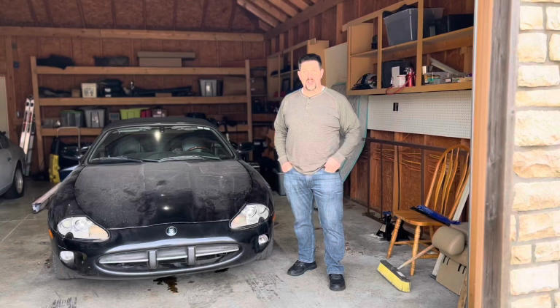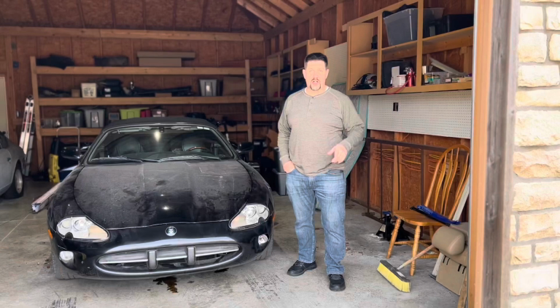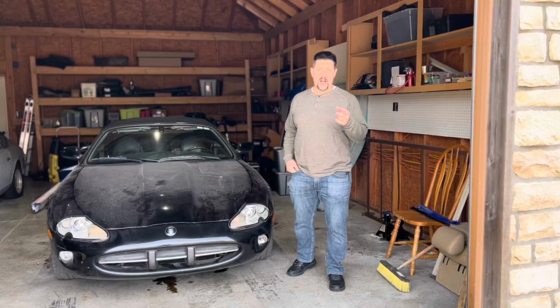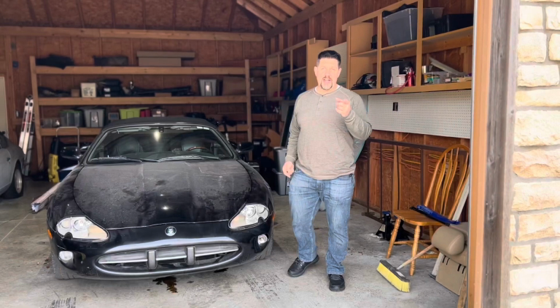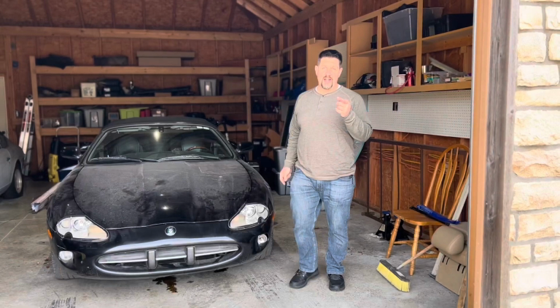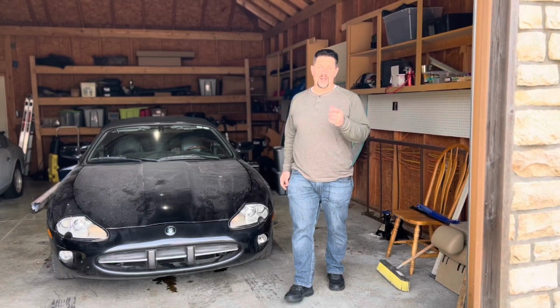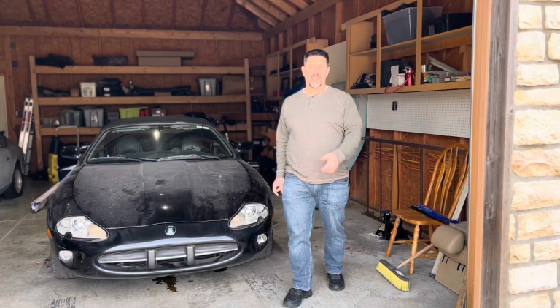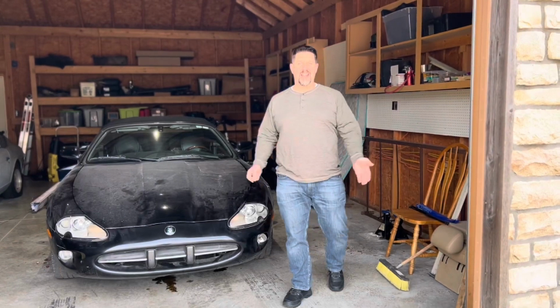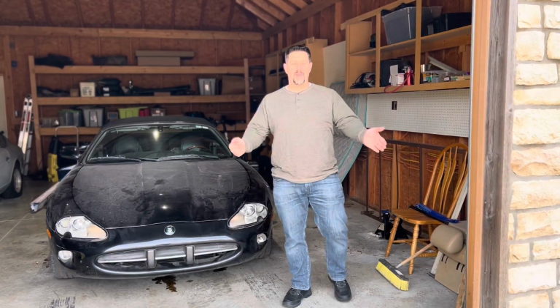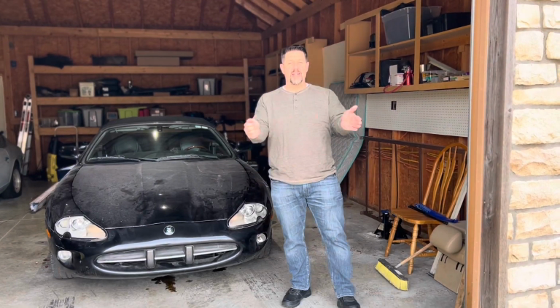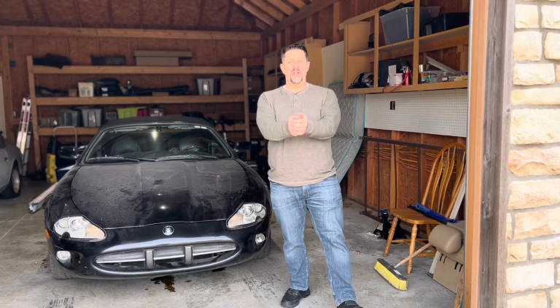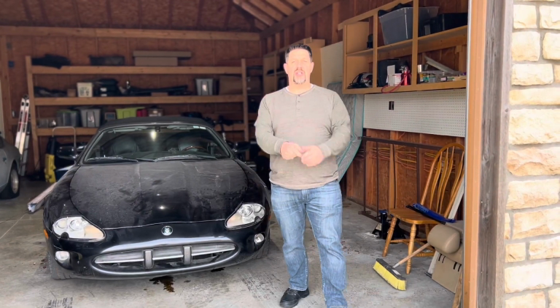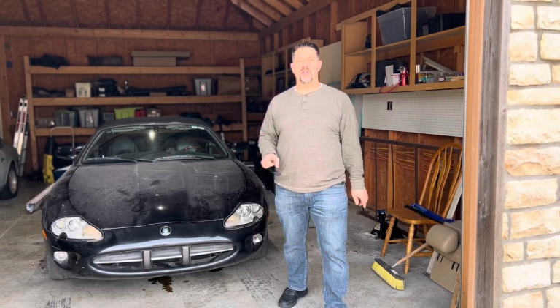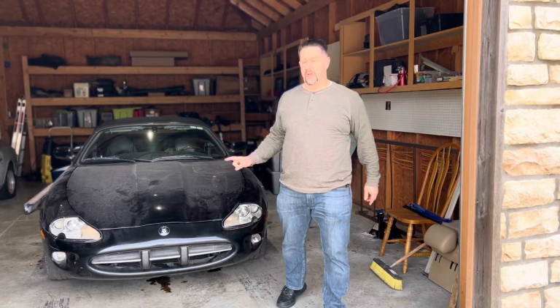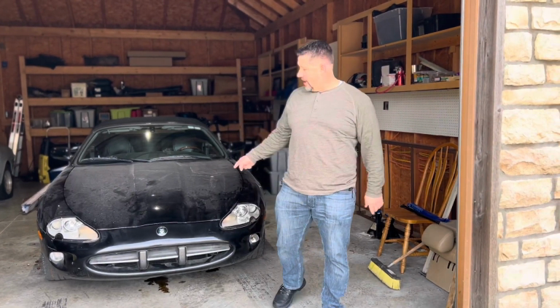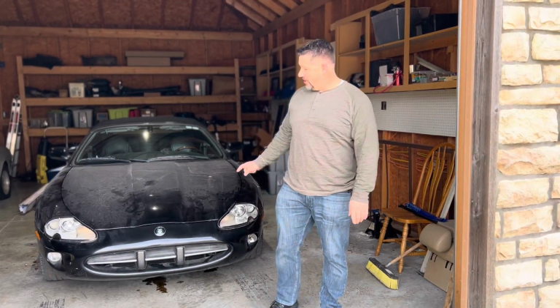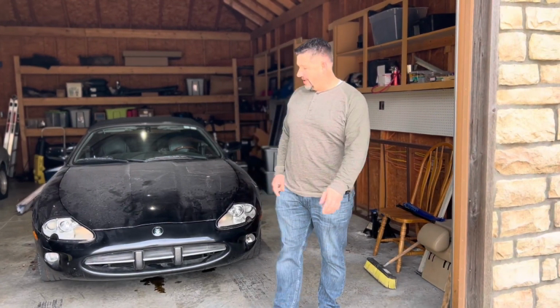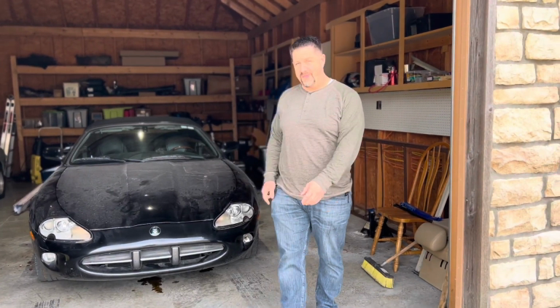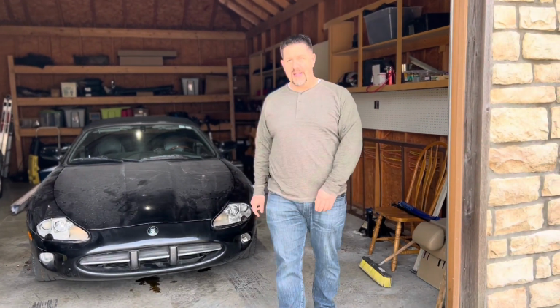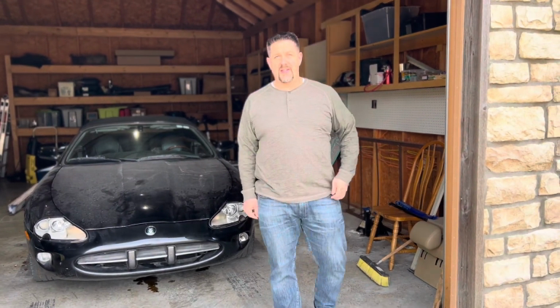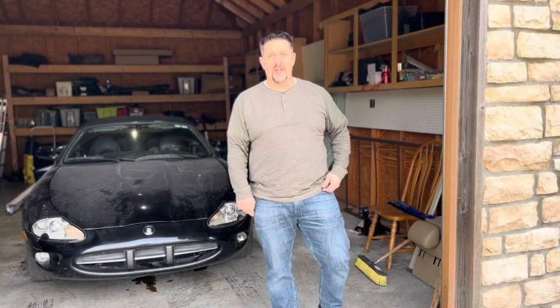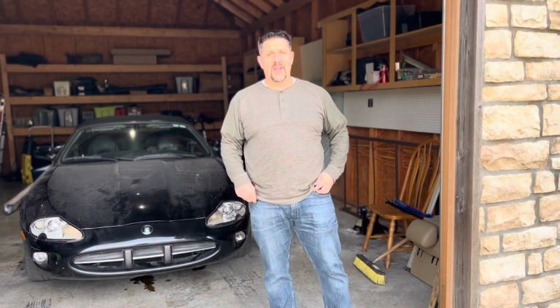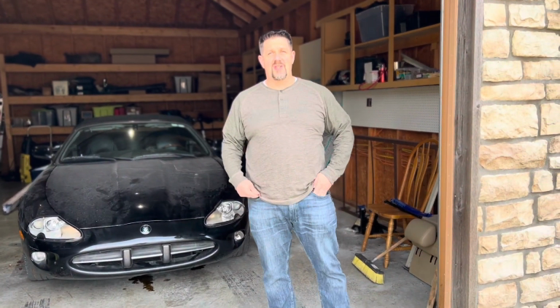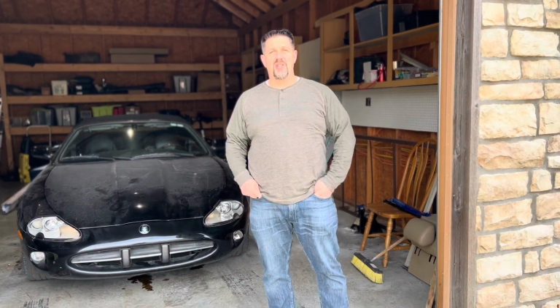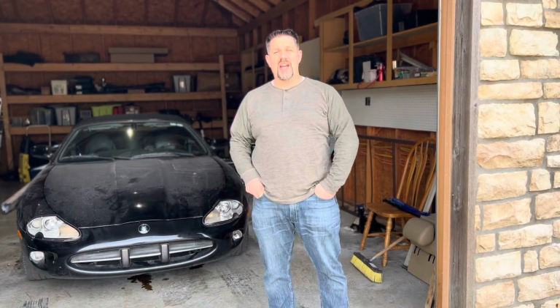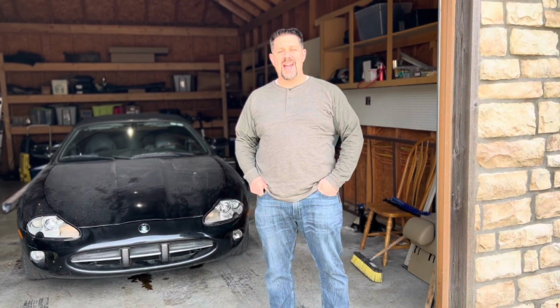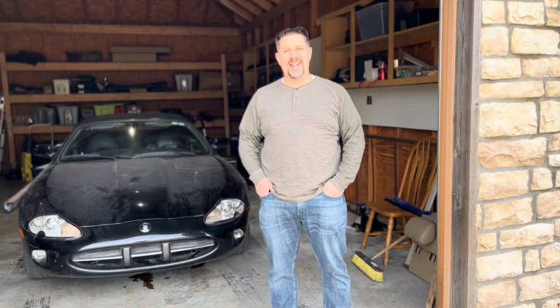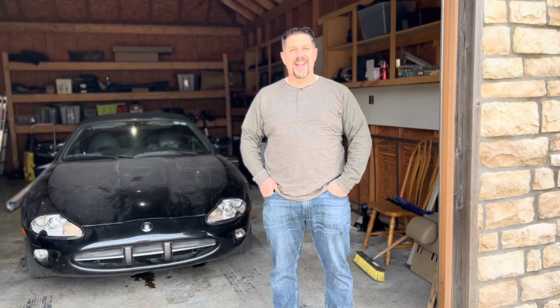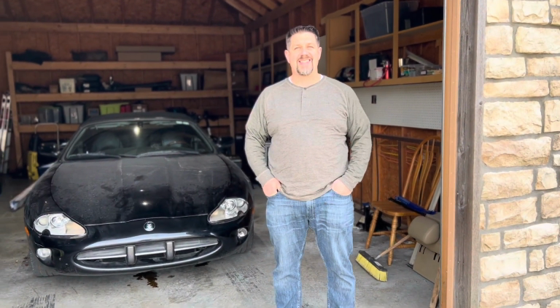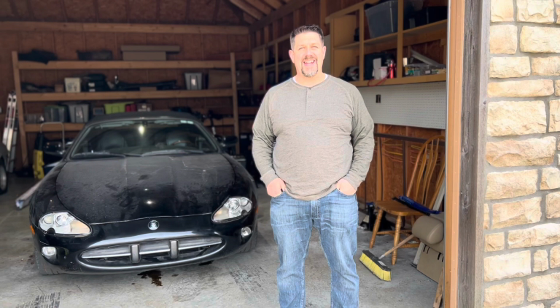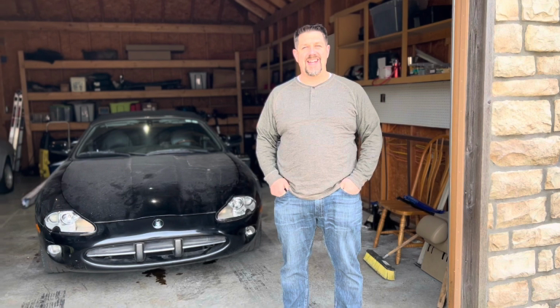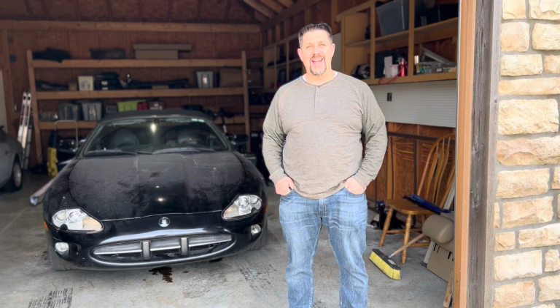Your Car Guy here. Today I'm going to introduce you to a new project — it's the 2000 Jaguar XK8.